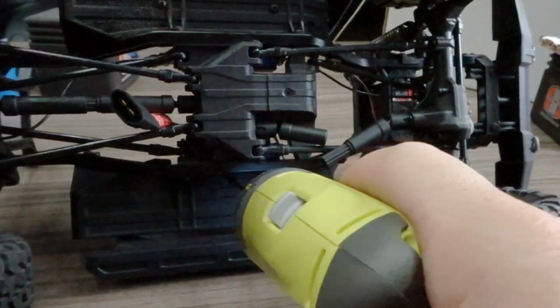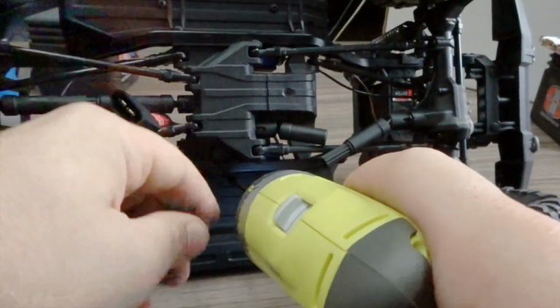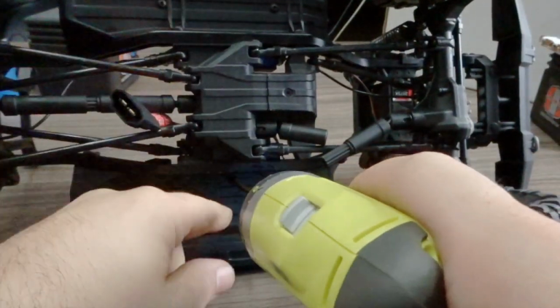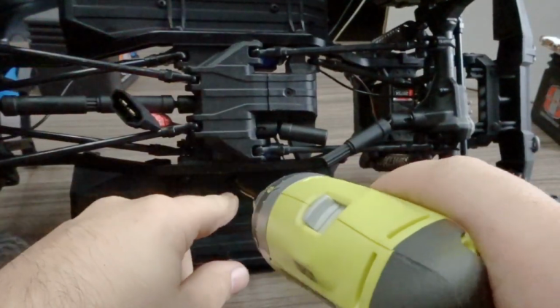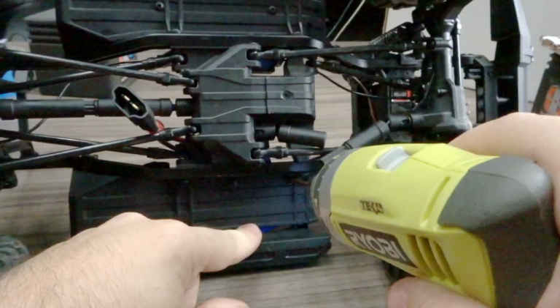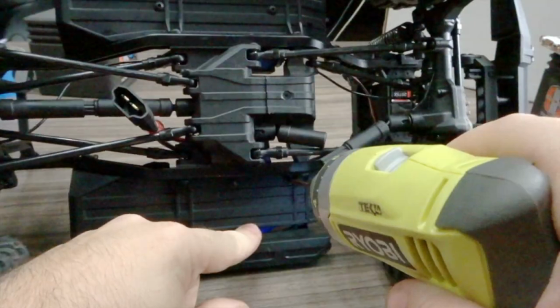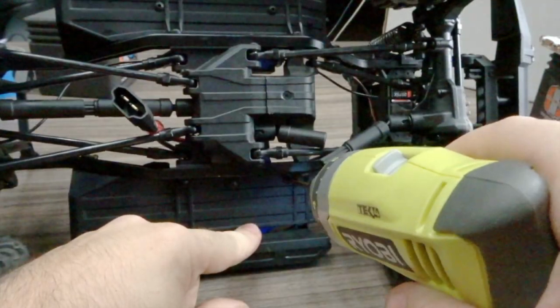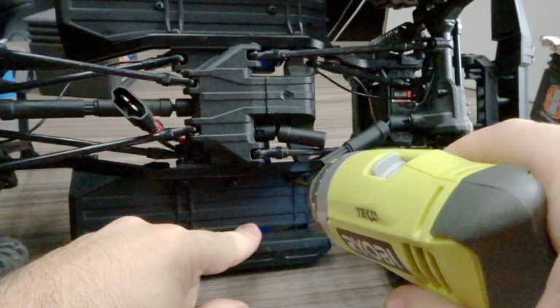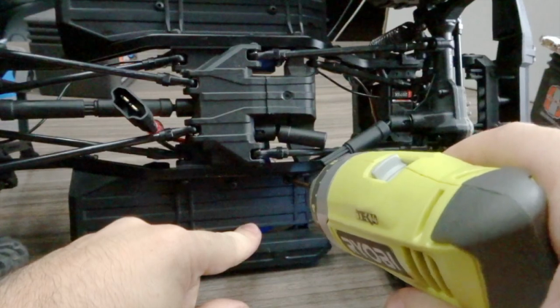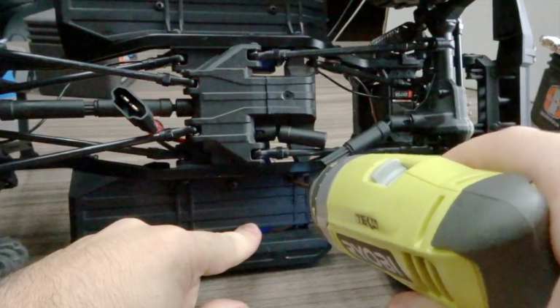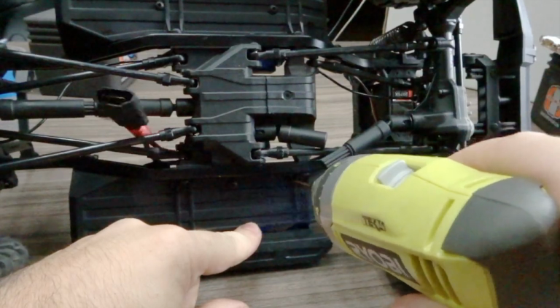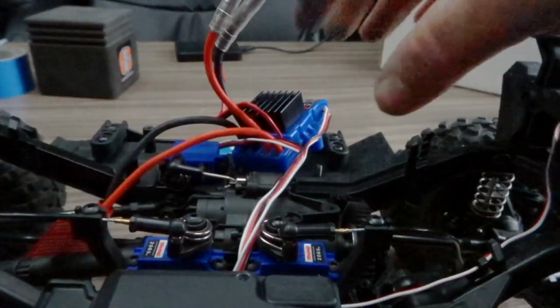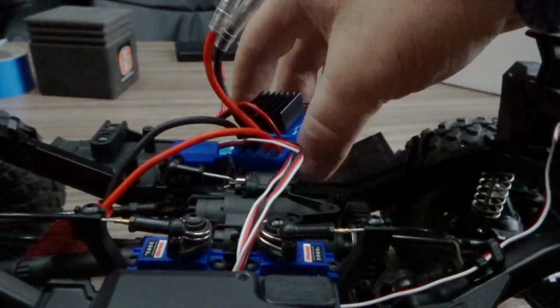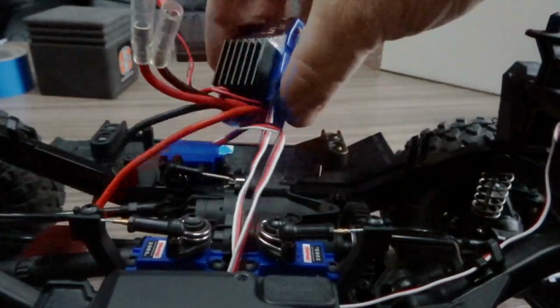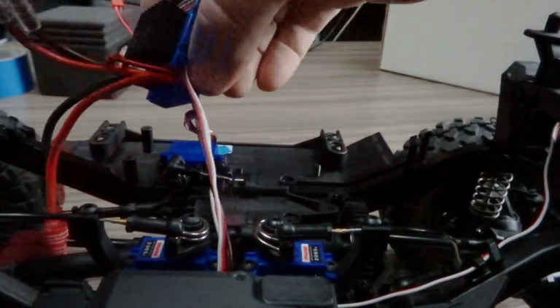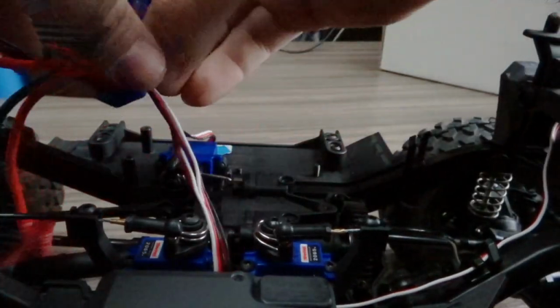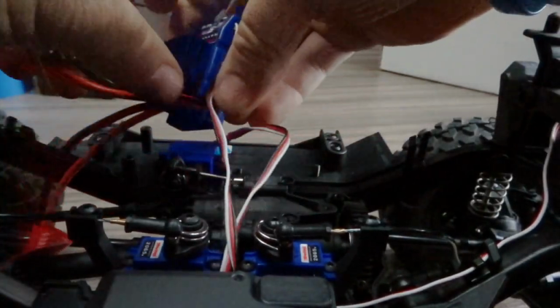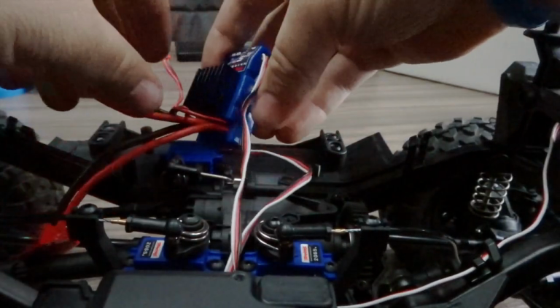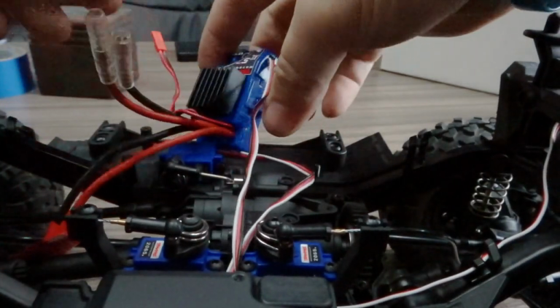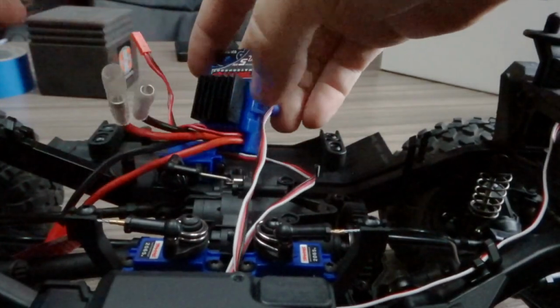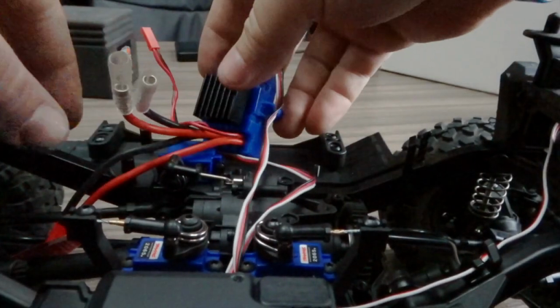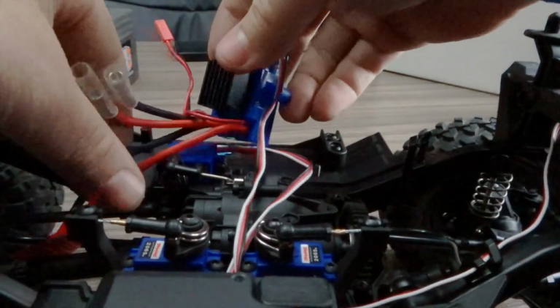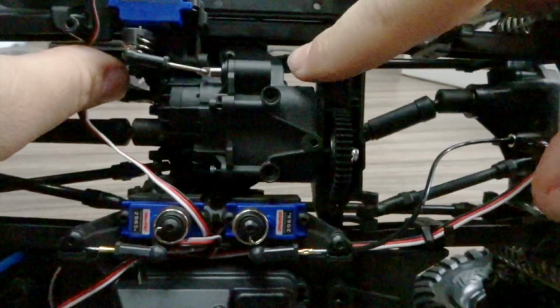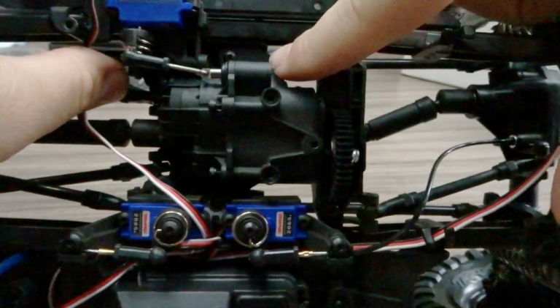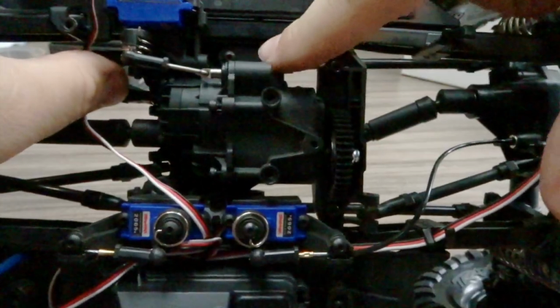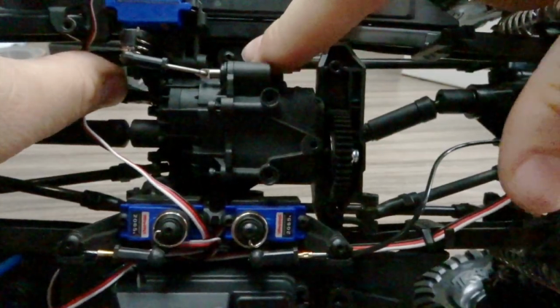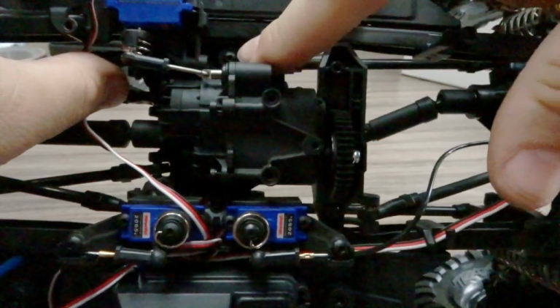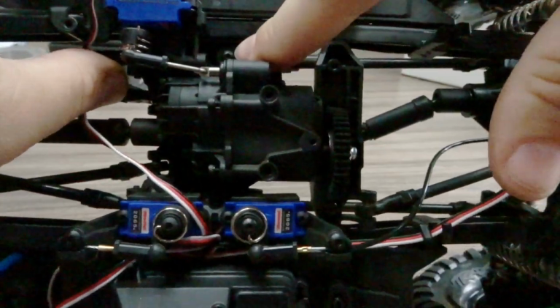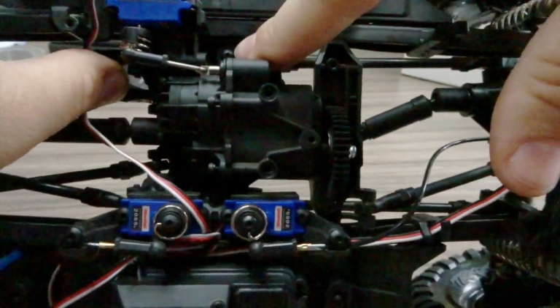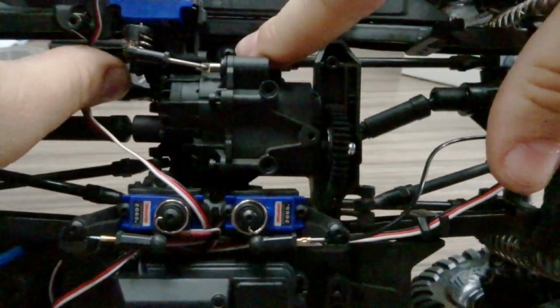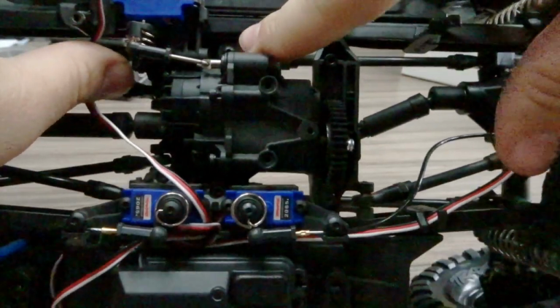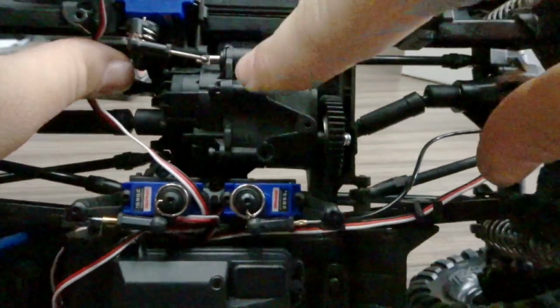Then we're going to remove two screws from the underside of the slider. This removes the ESC, which we can then move out of the way.